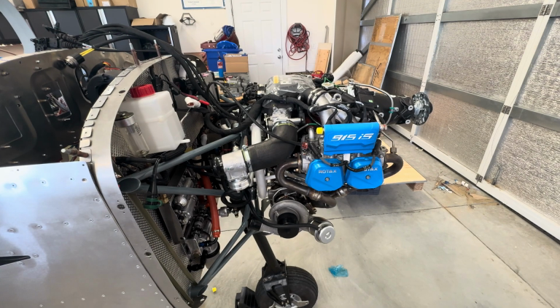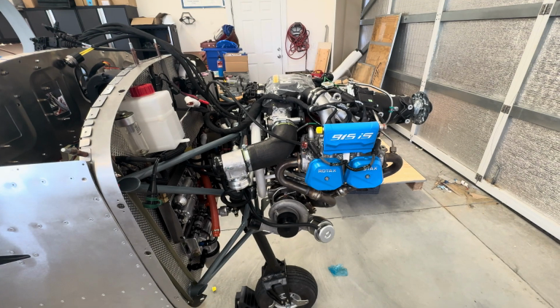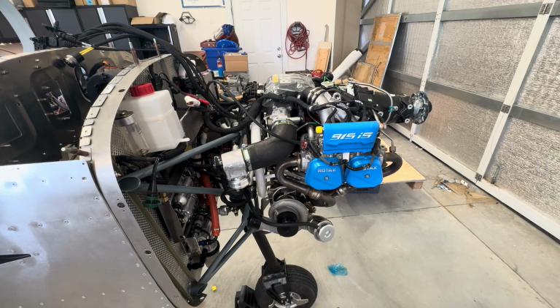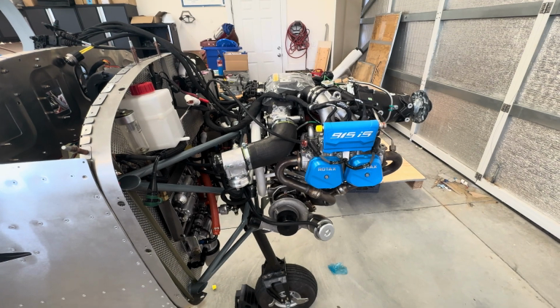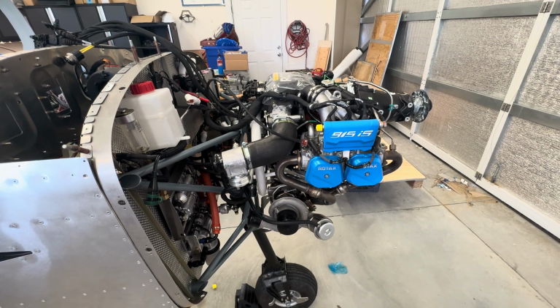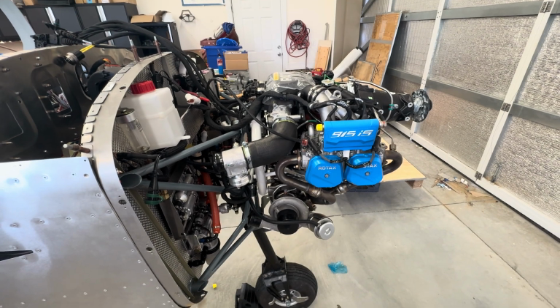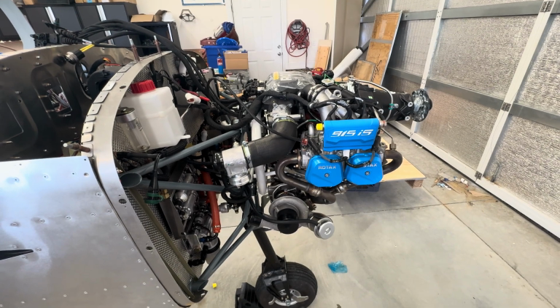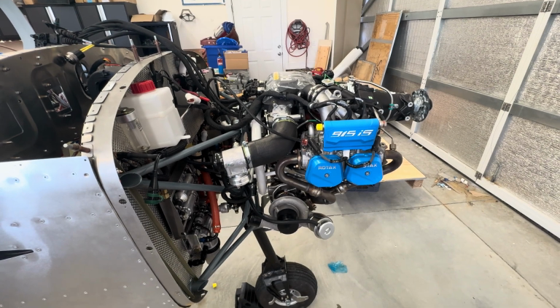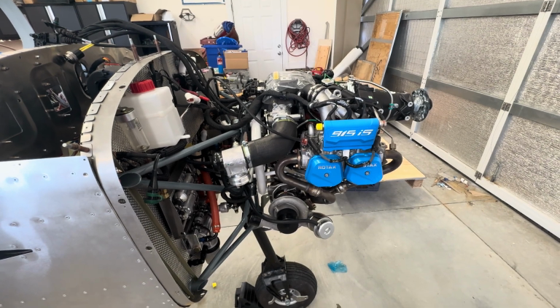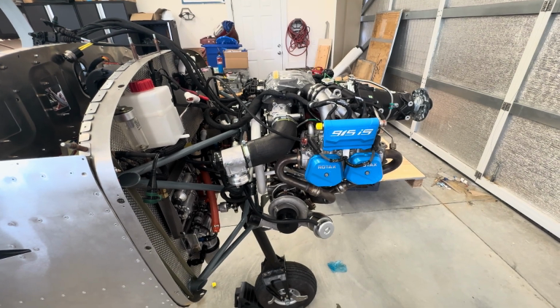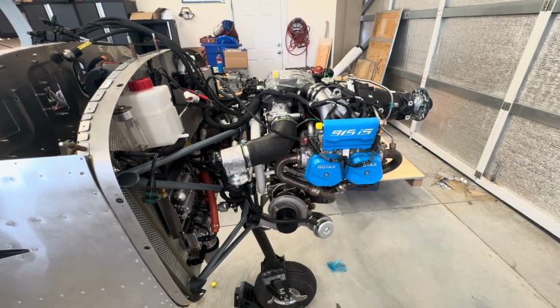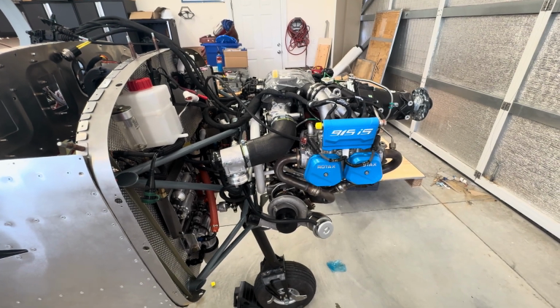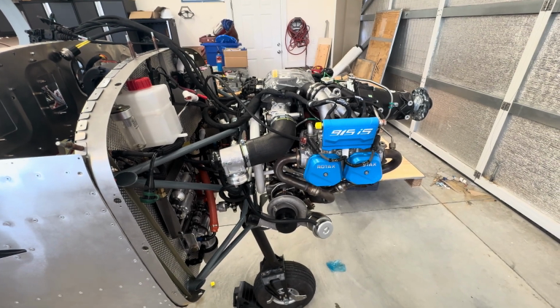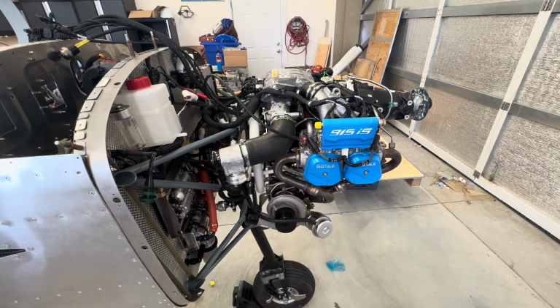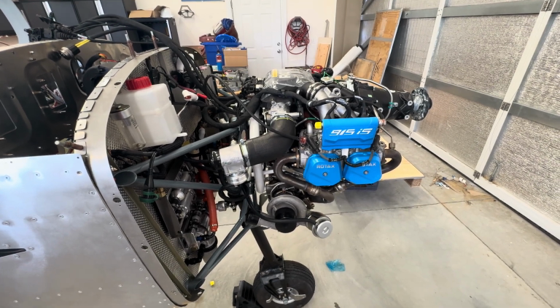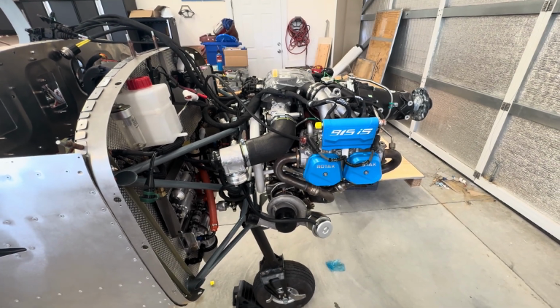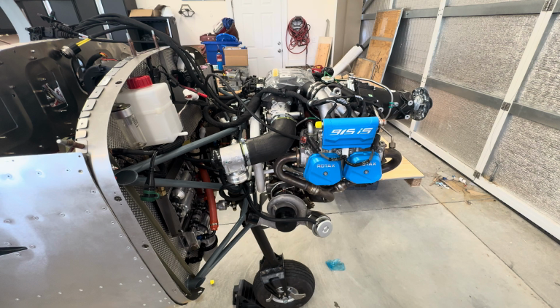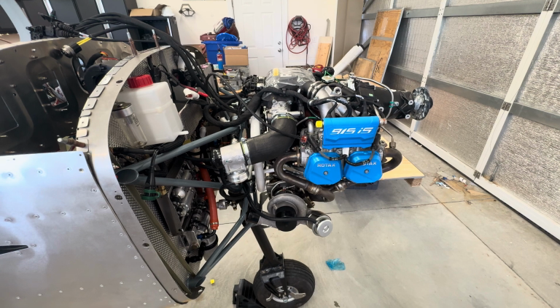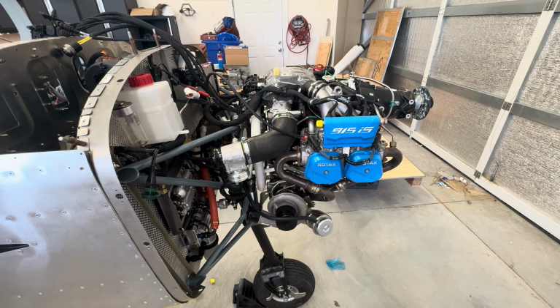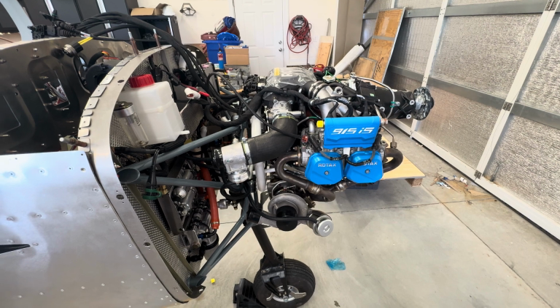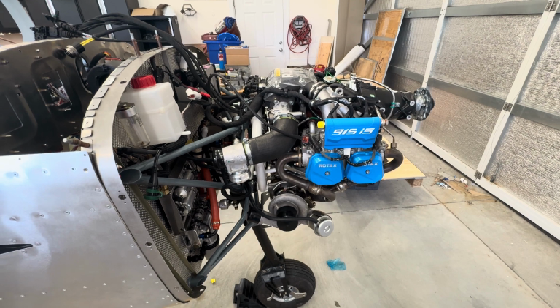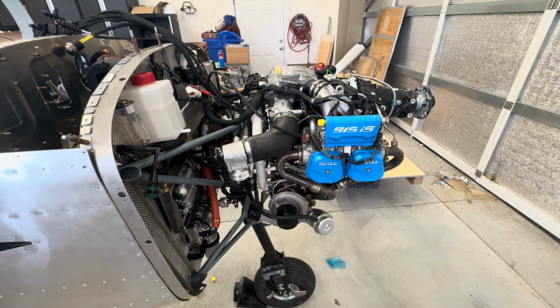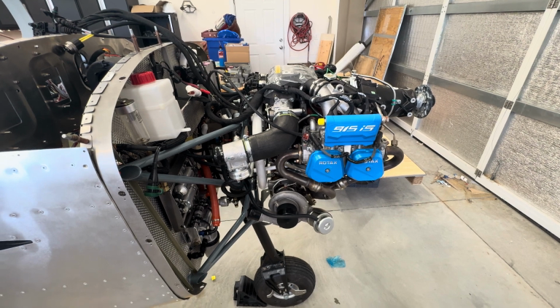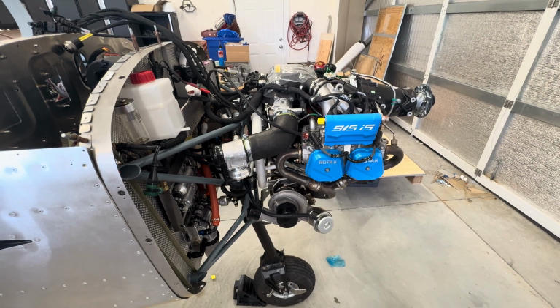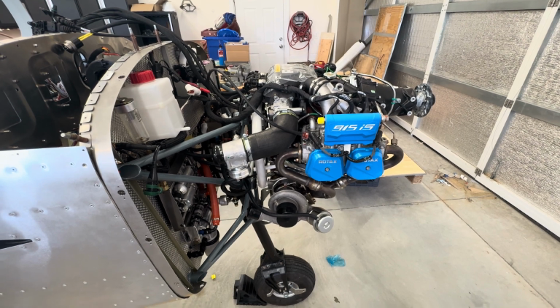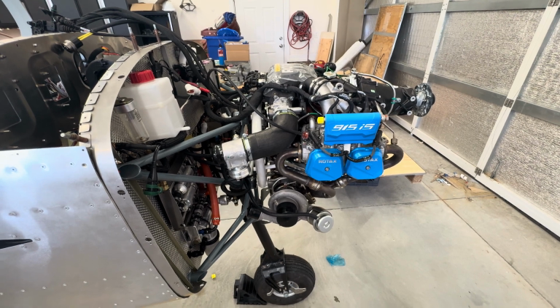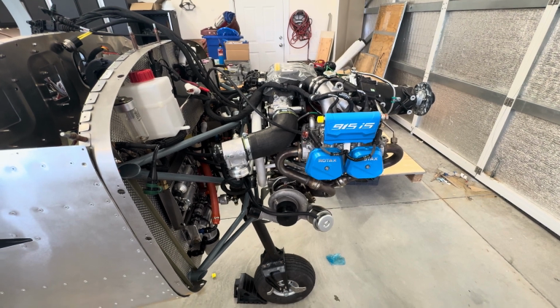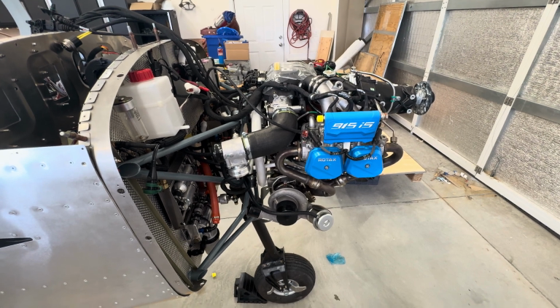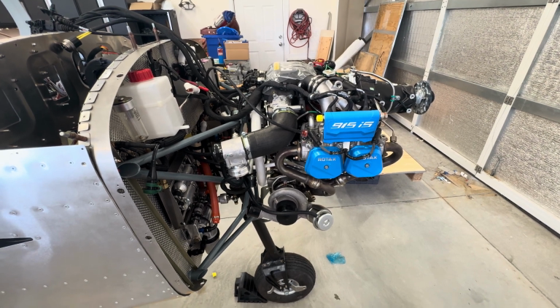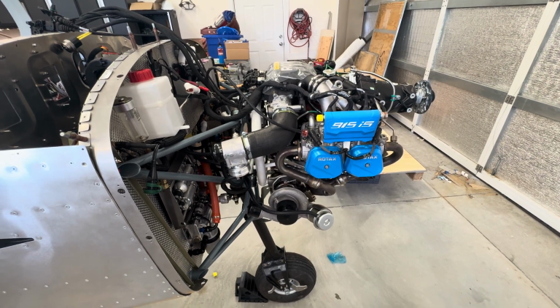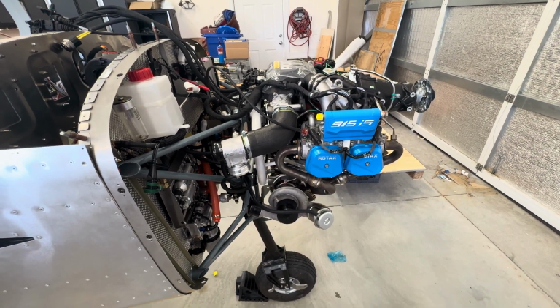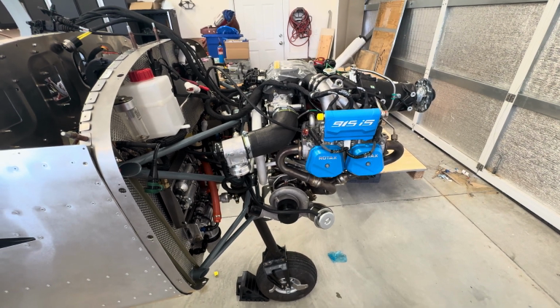Build update. It's been about three weeks. The big news of today is we mounted the engine today.